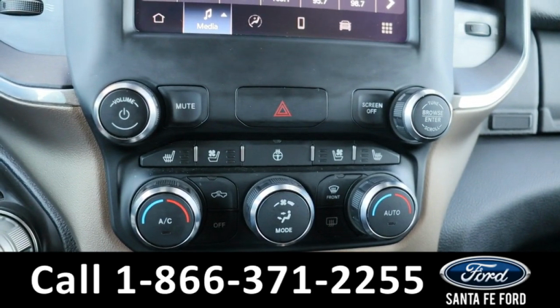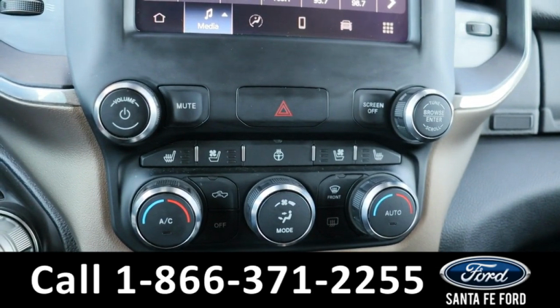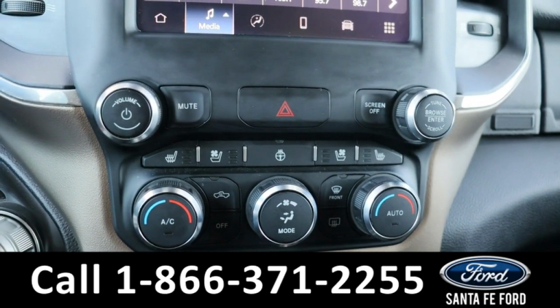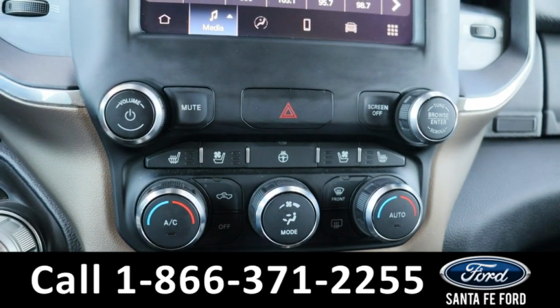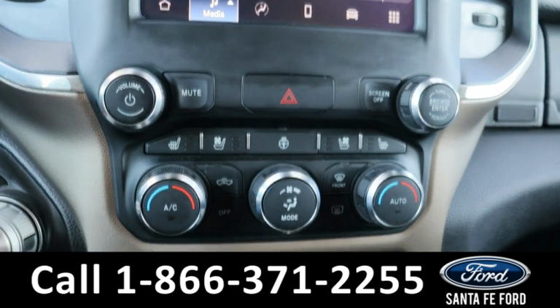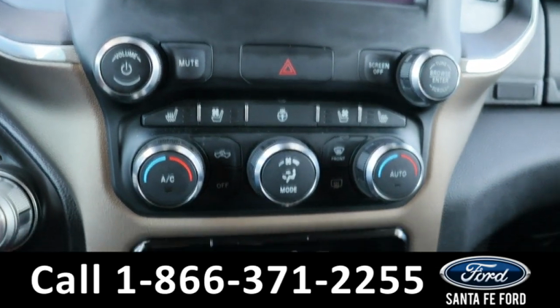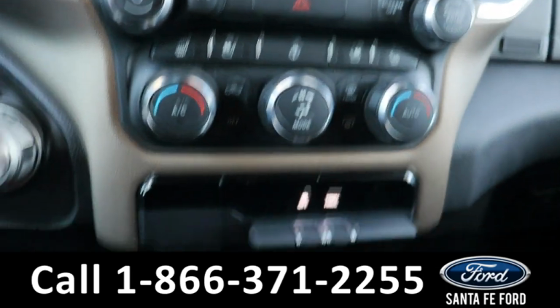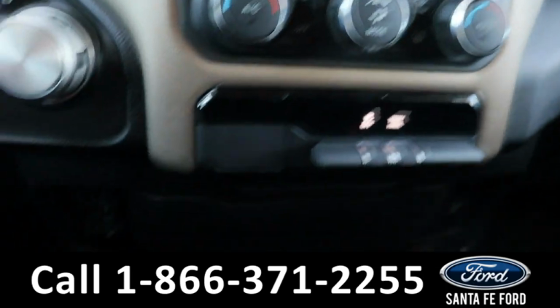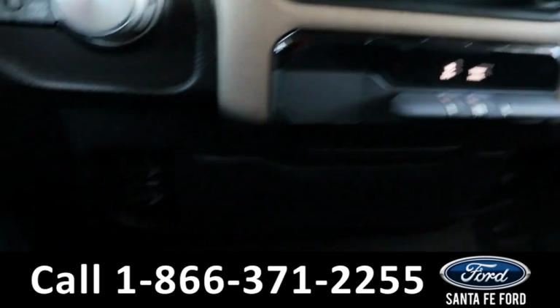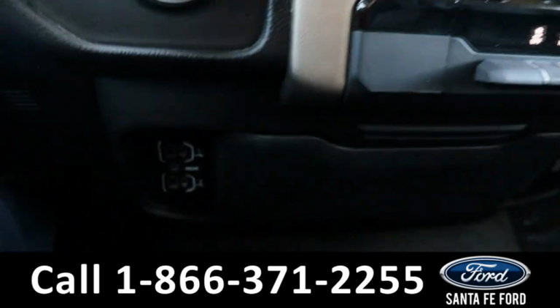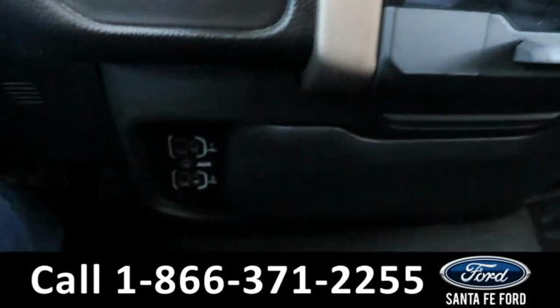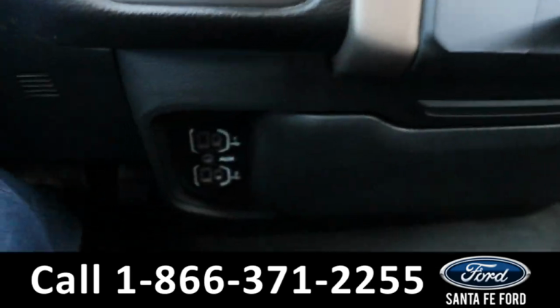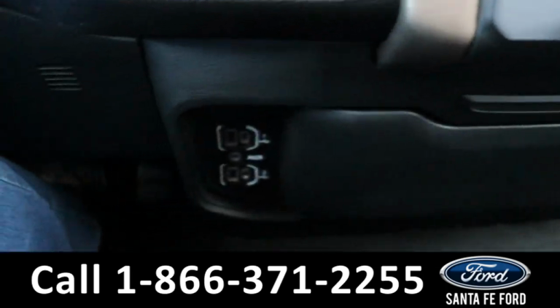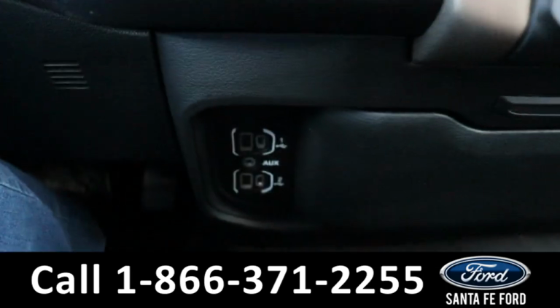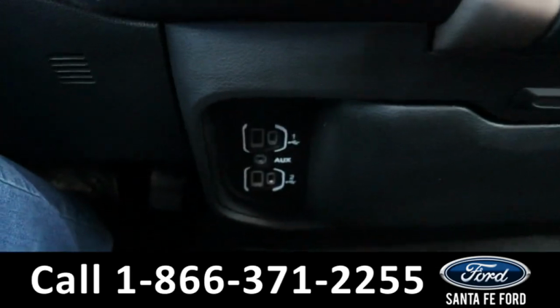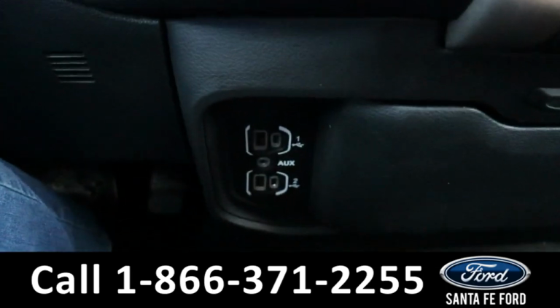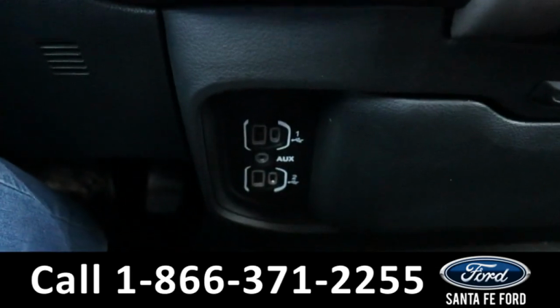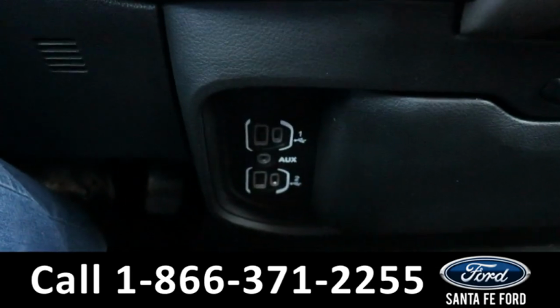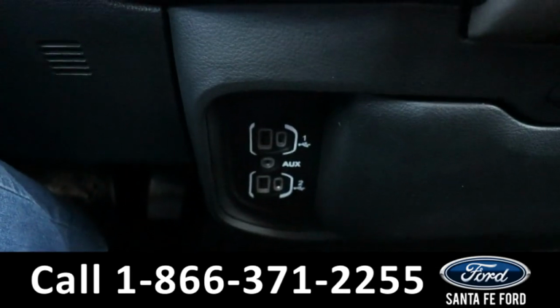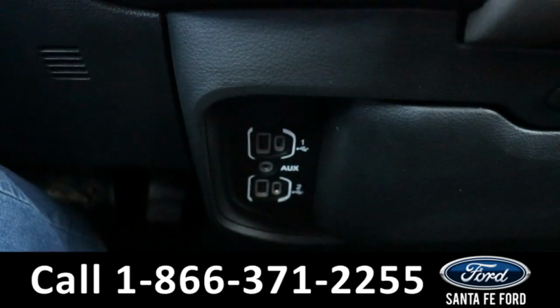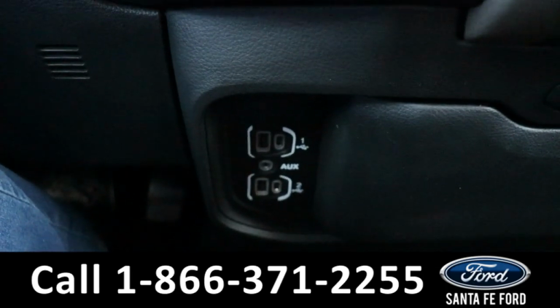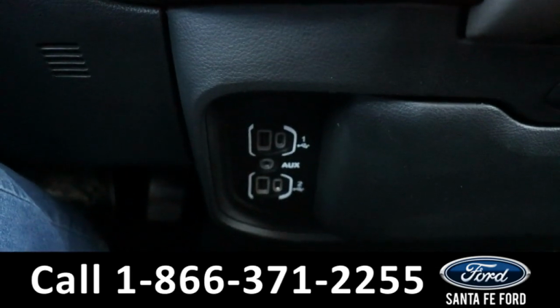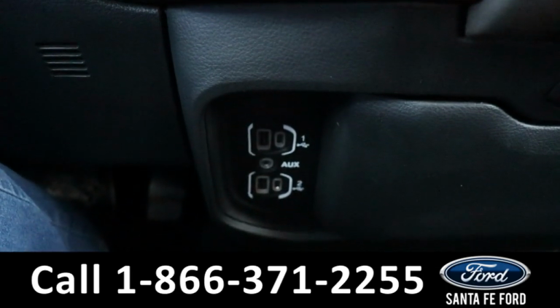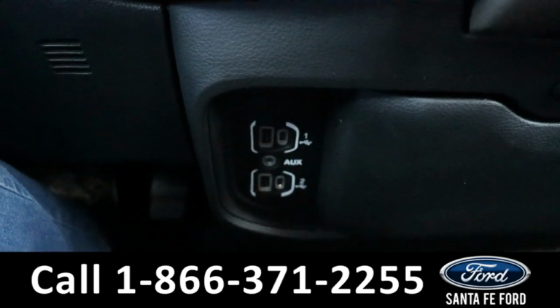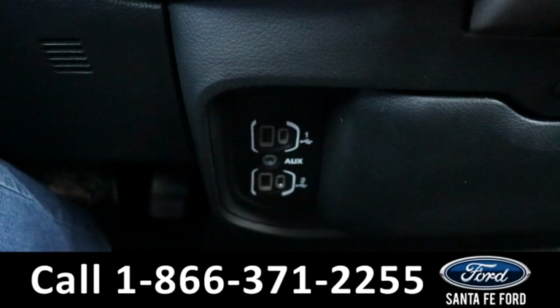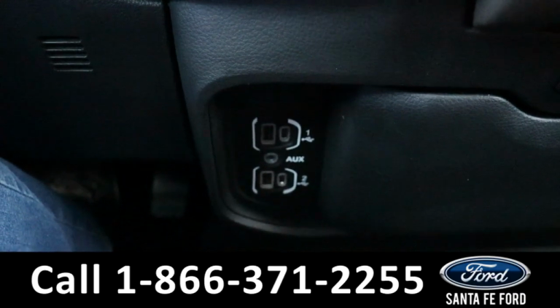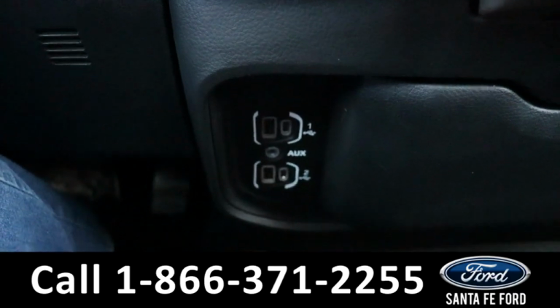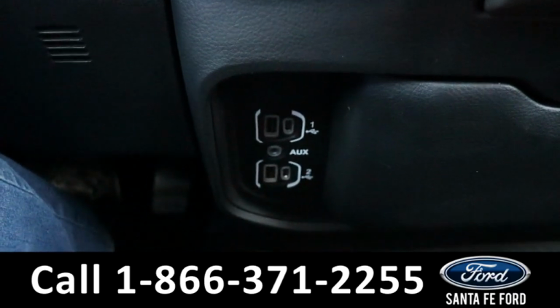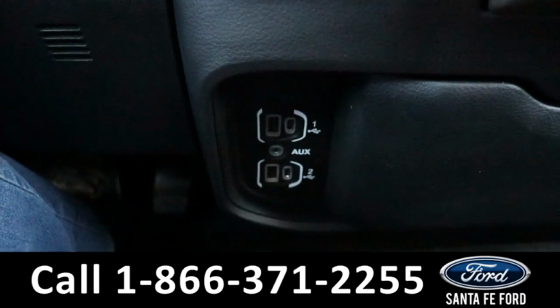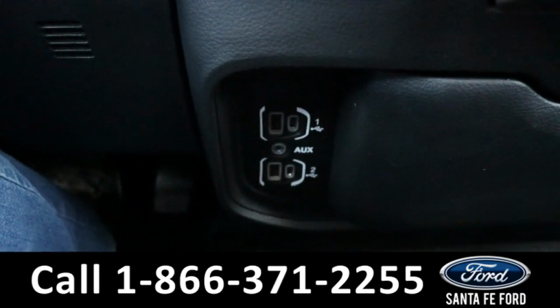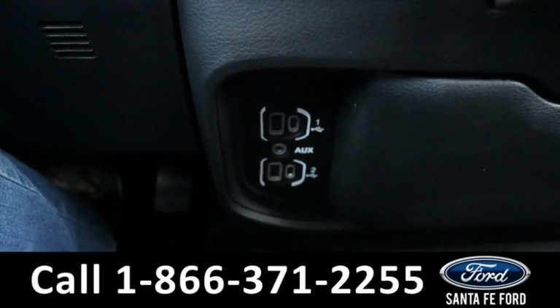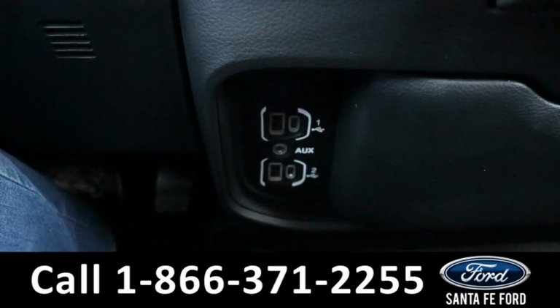Below the touchscreen we have our audio control settings as well as our climate control settings, and further down we have four charging ports as well as an aux port.